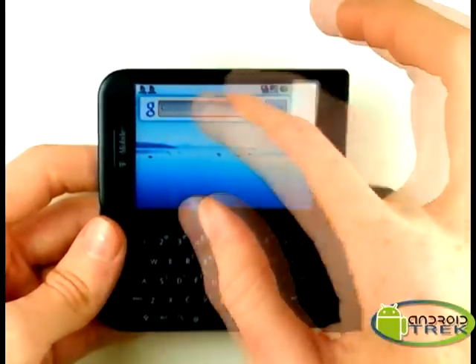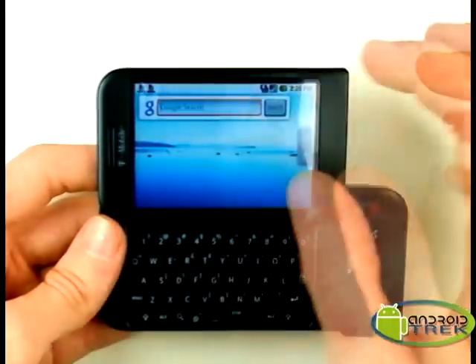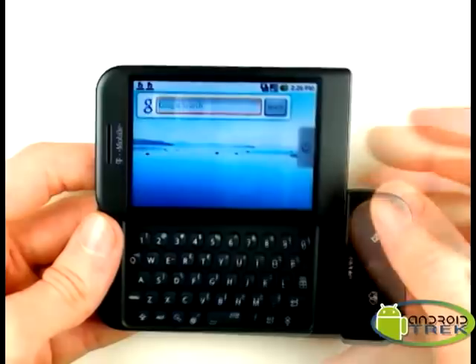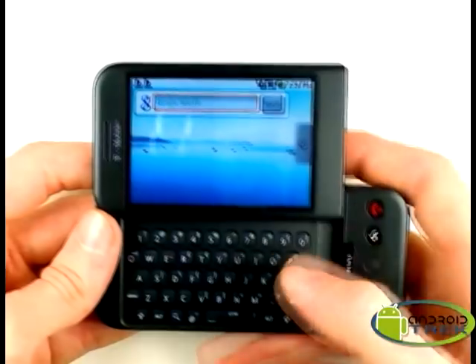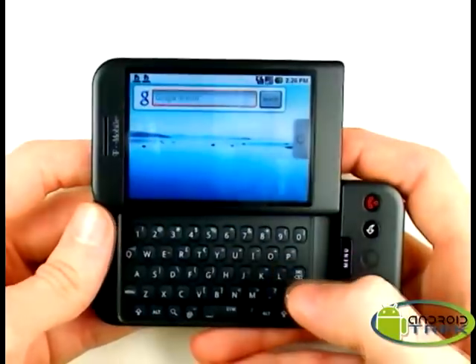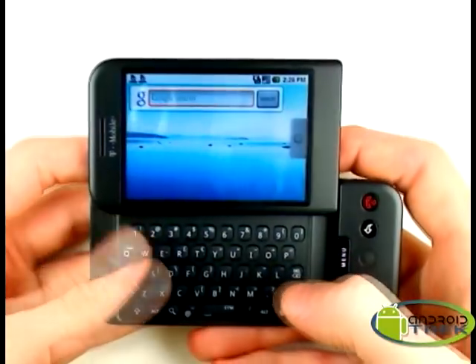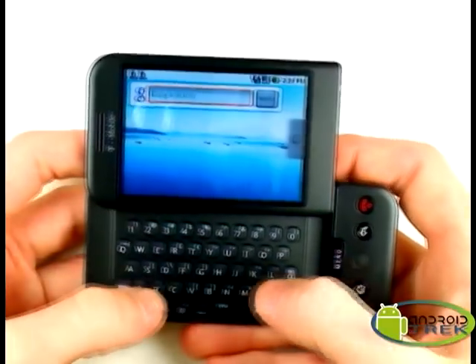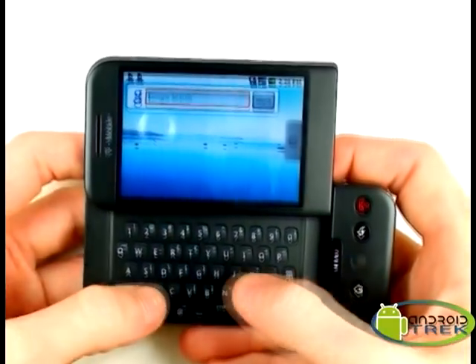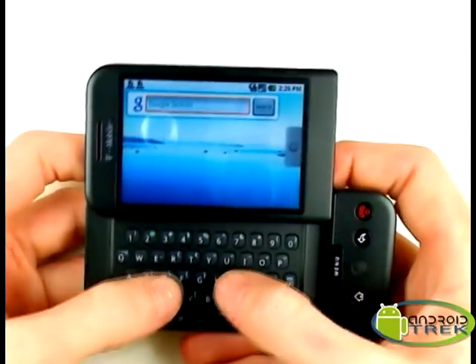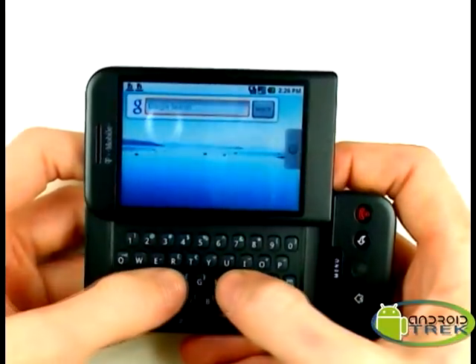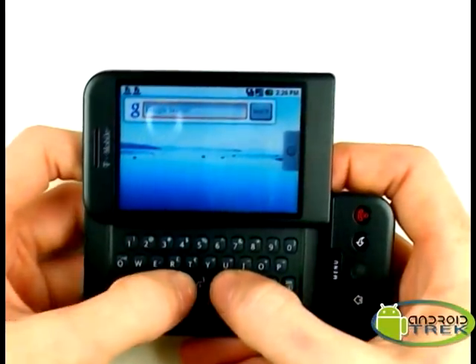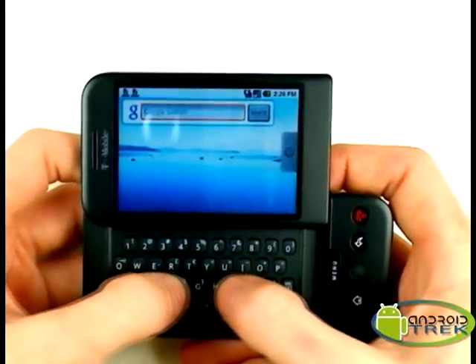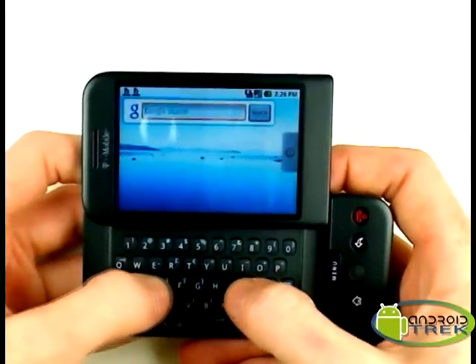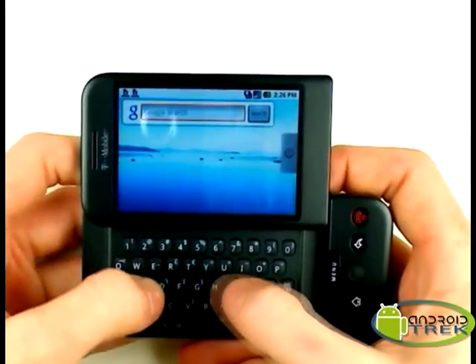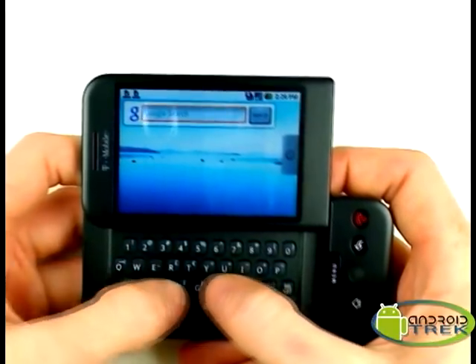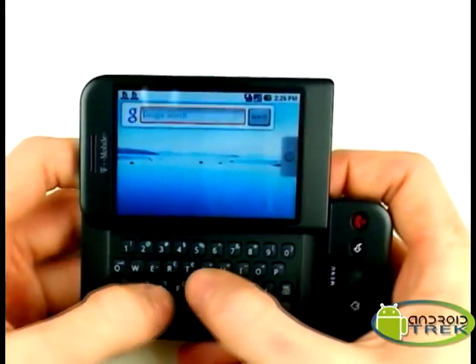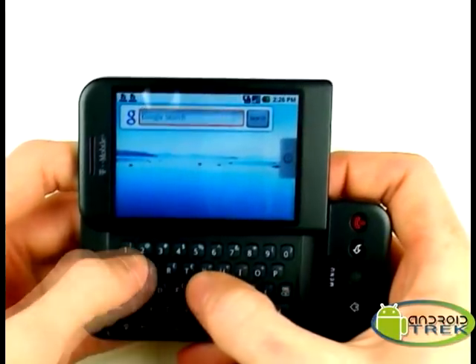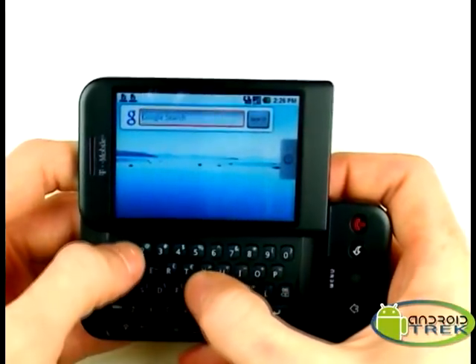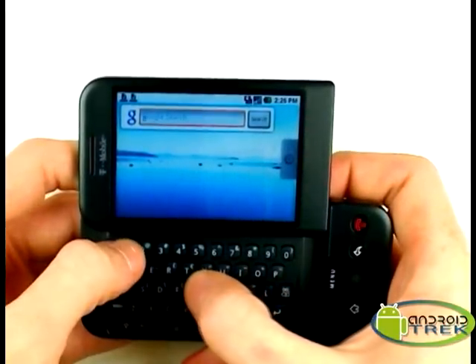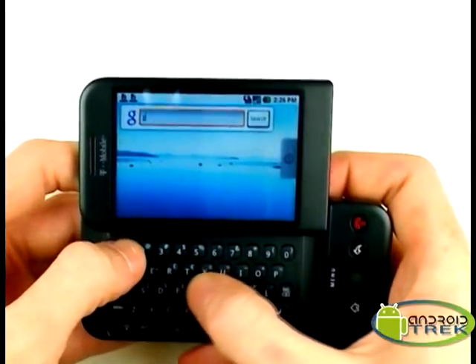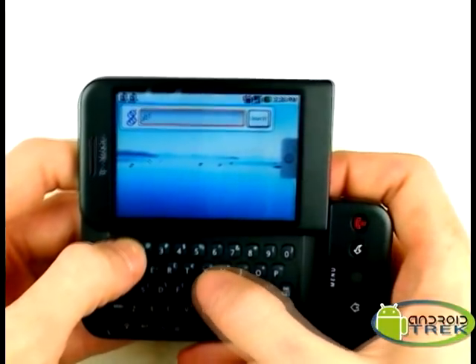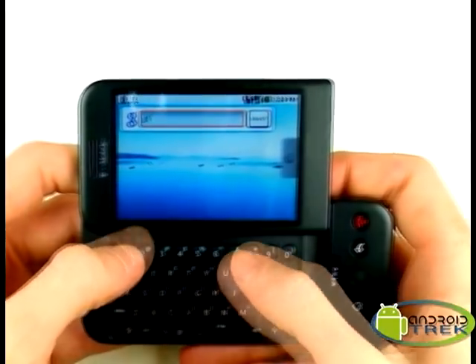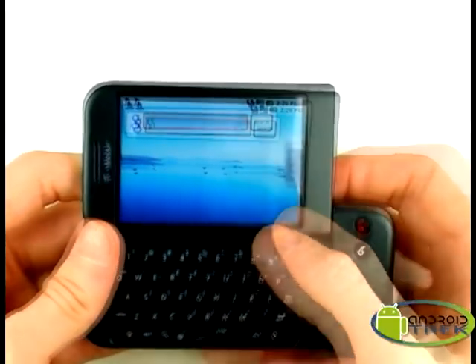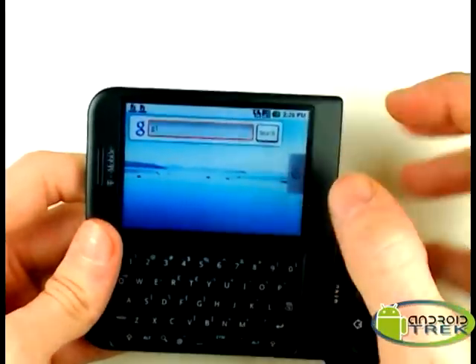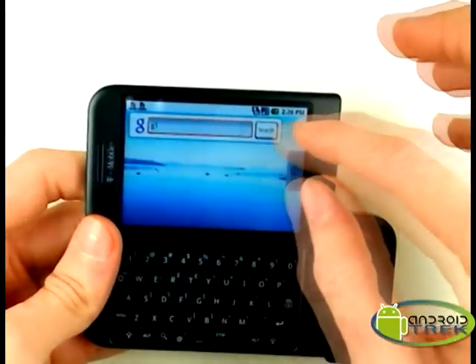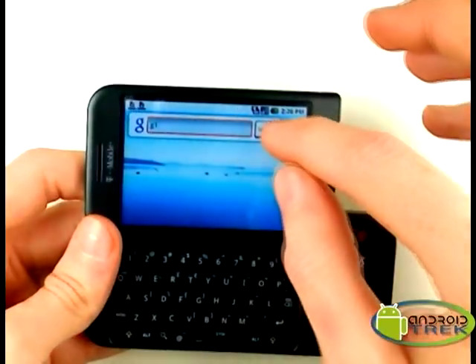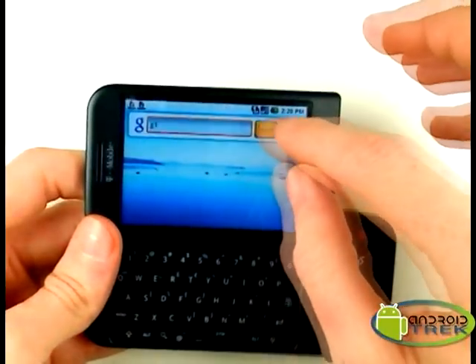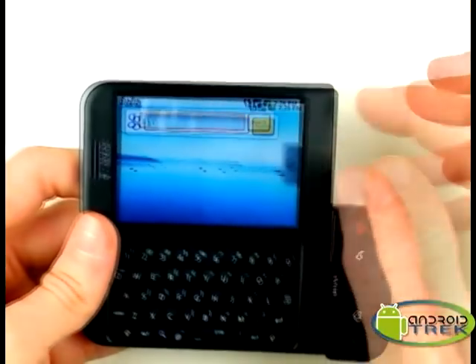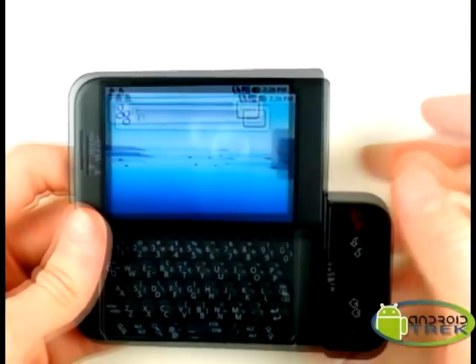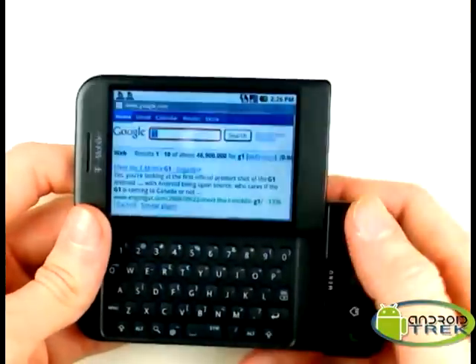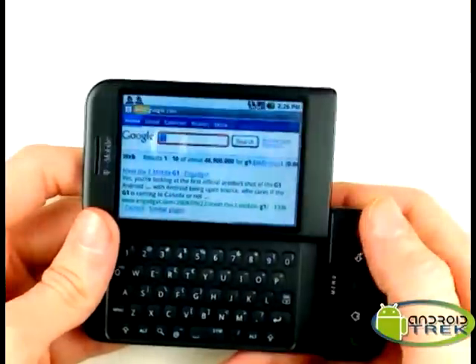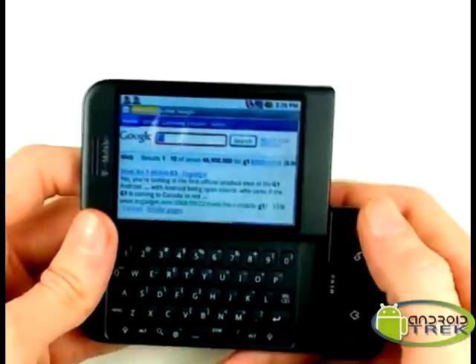With the Google search, you can really just type anything you like, but let's go with G1, go ahead and search.